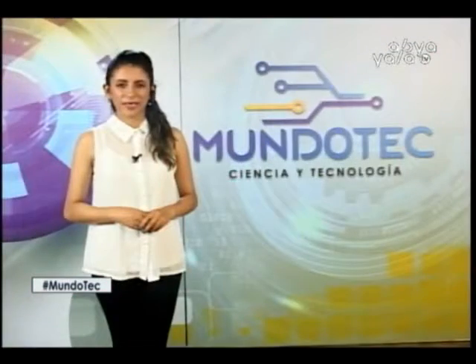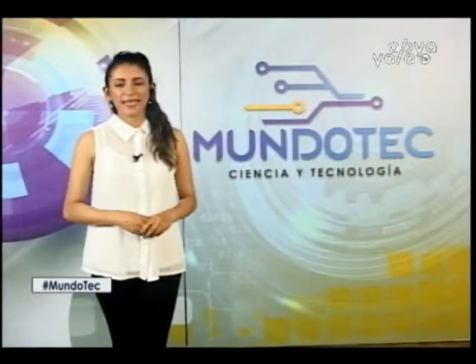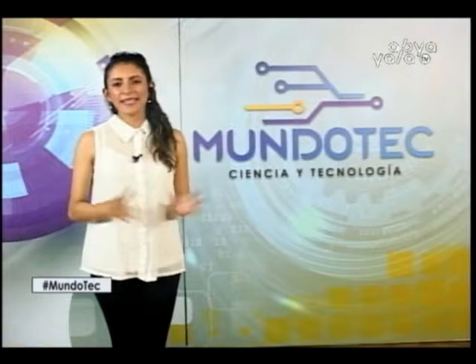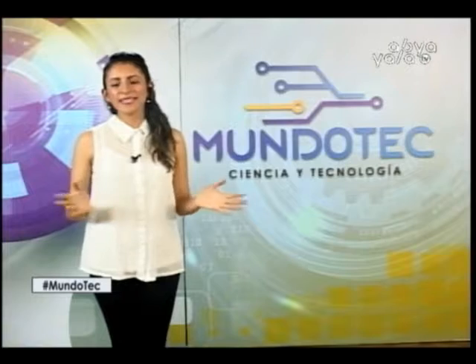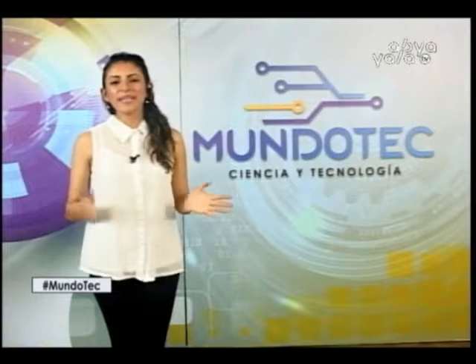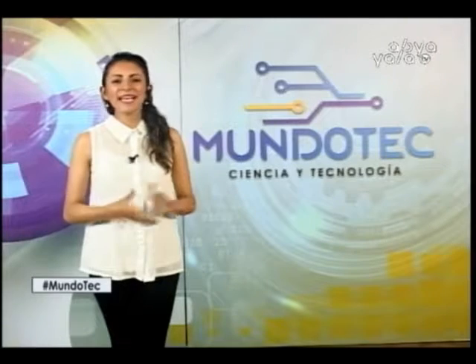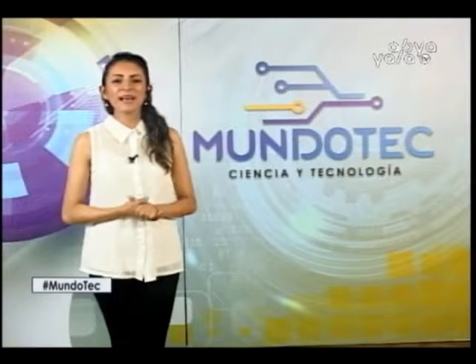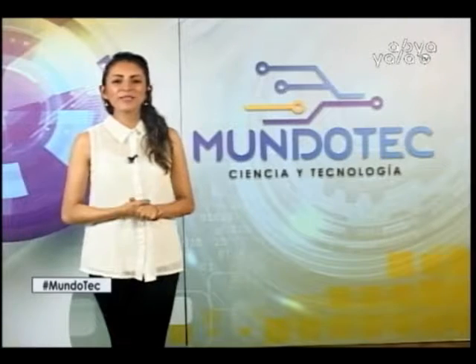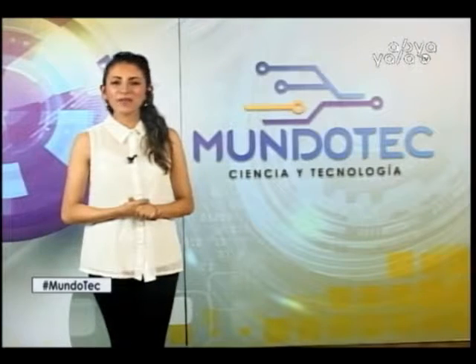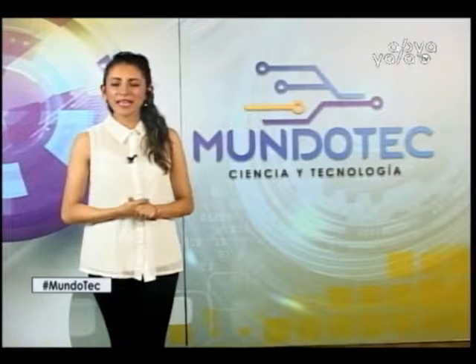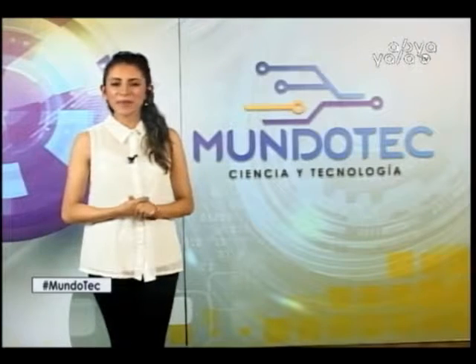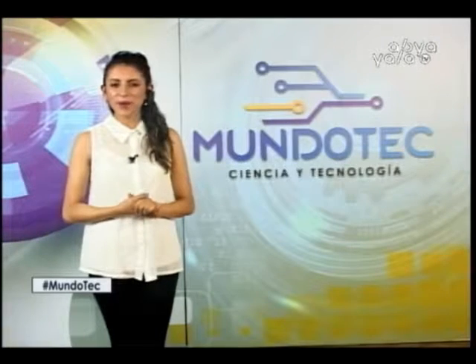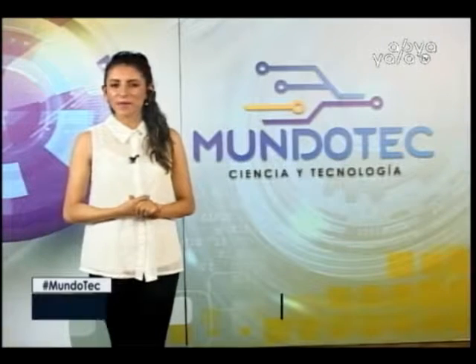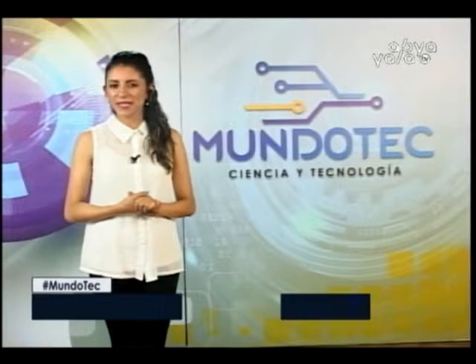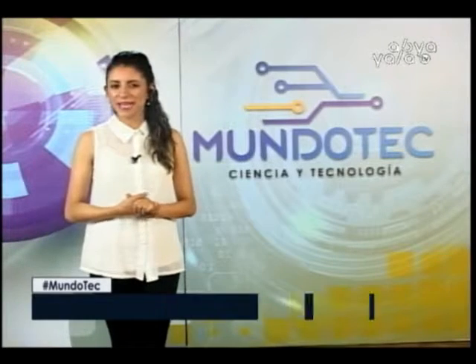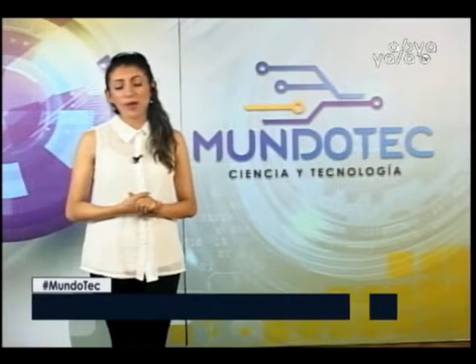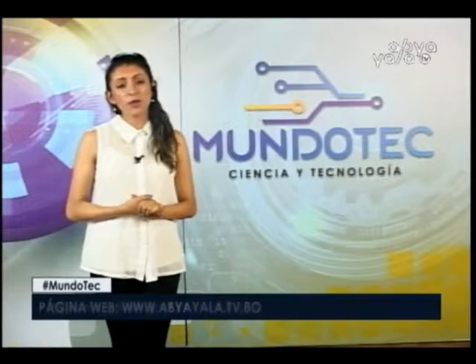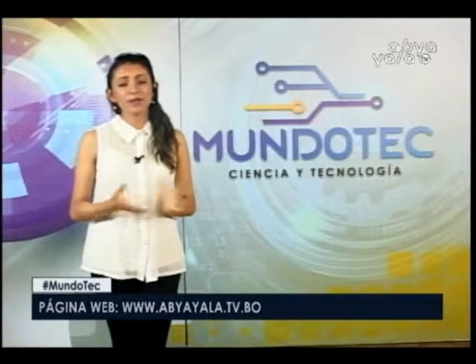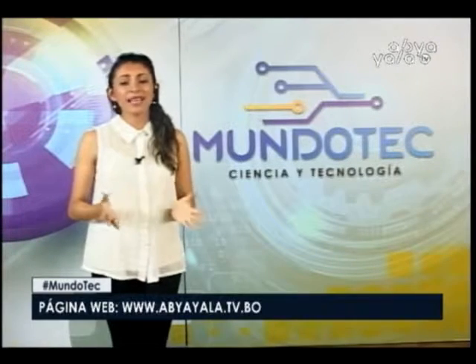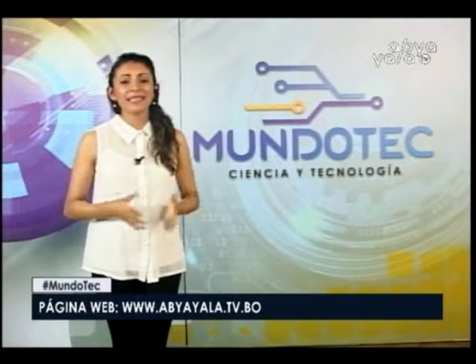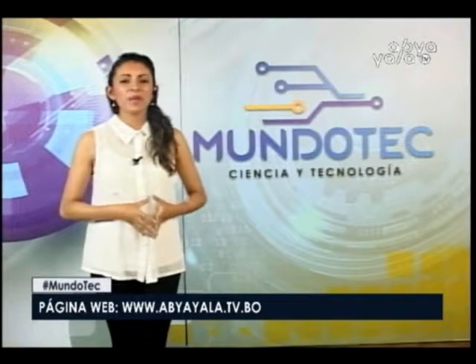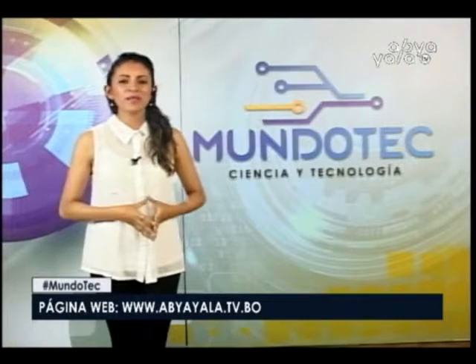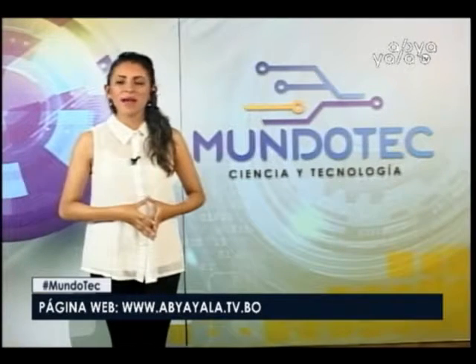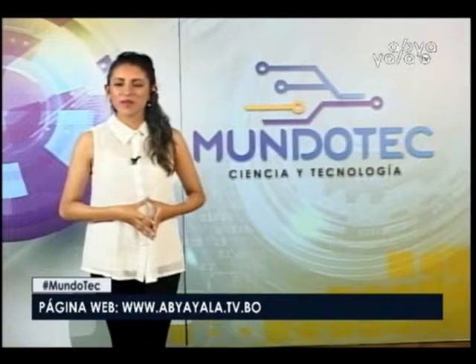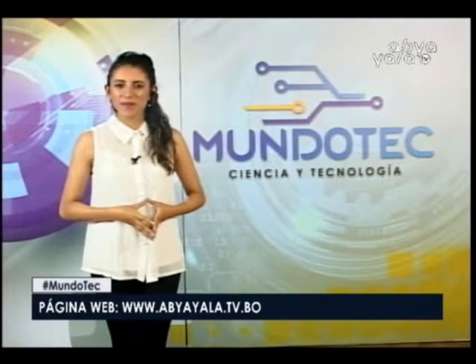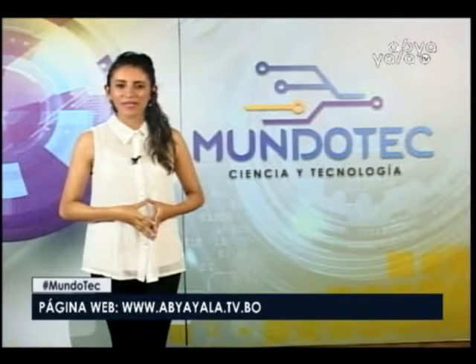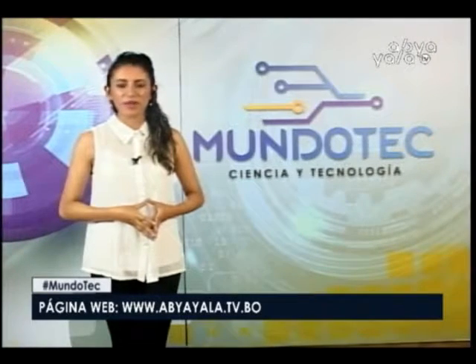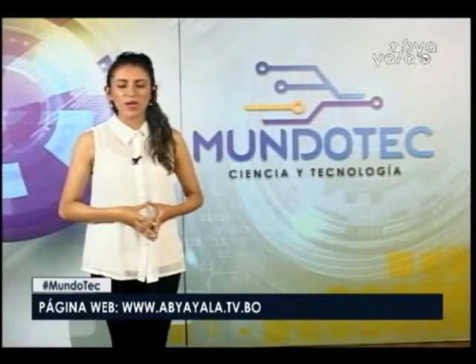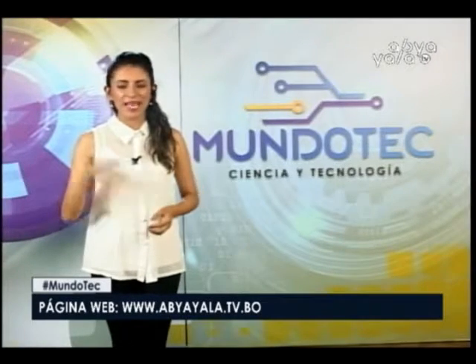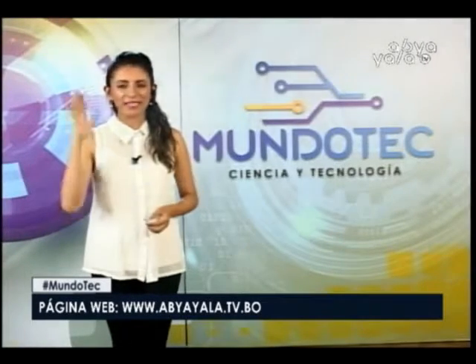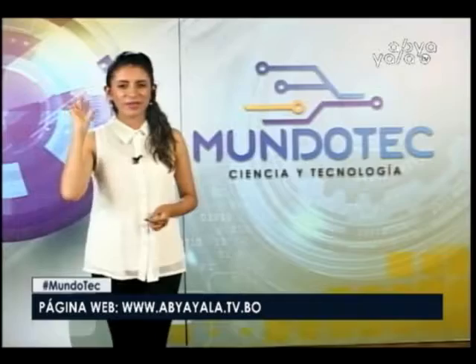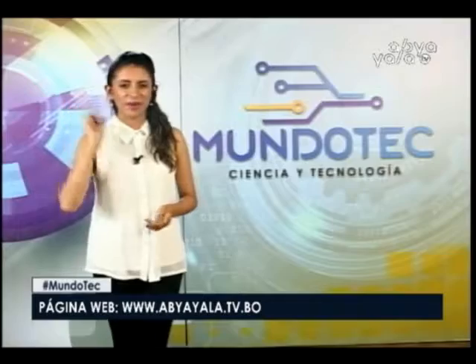And that's how we reach the end of today's program. I'll be with you until next time with more technology. Goodbye!